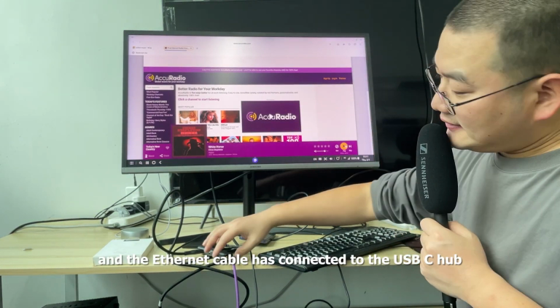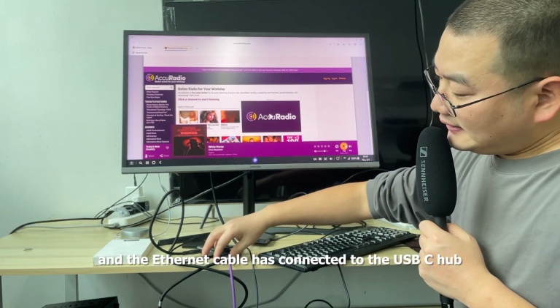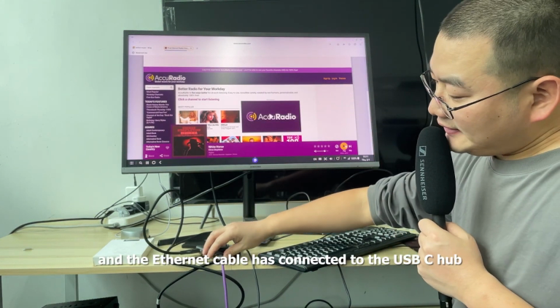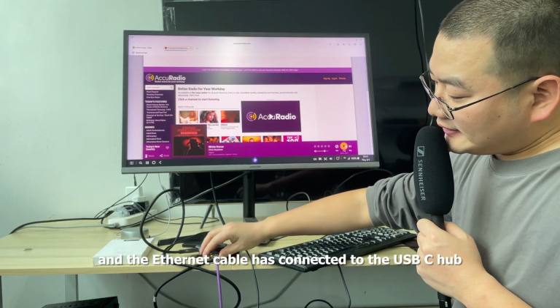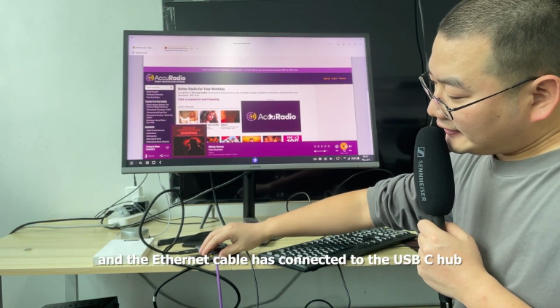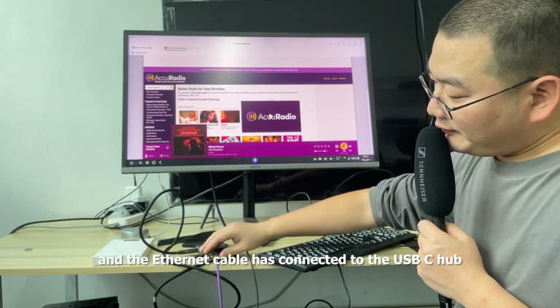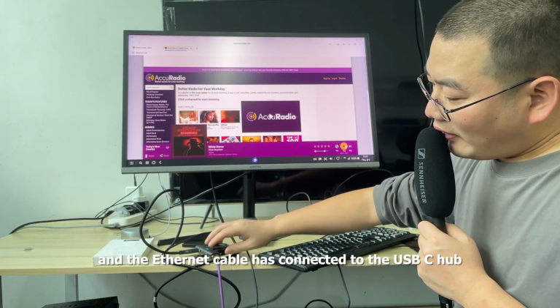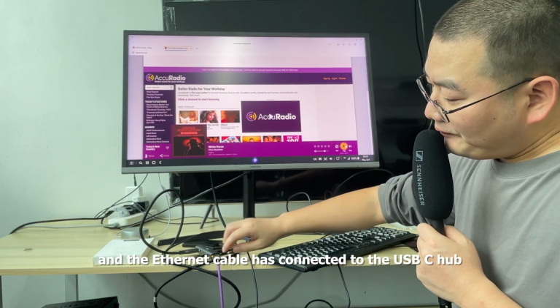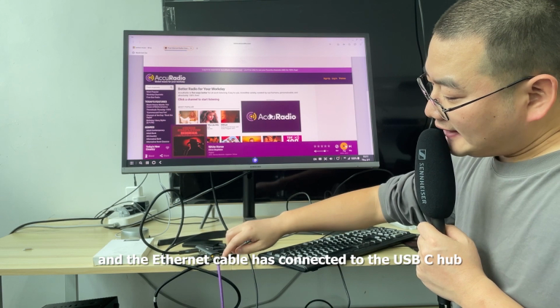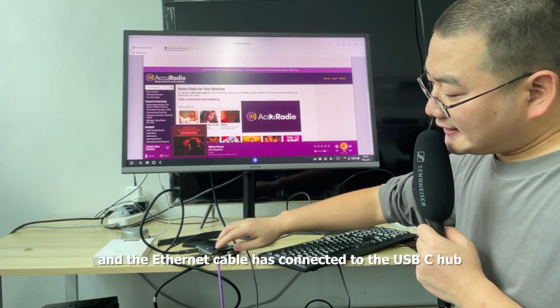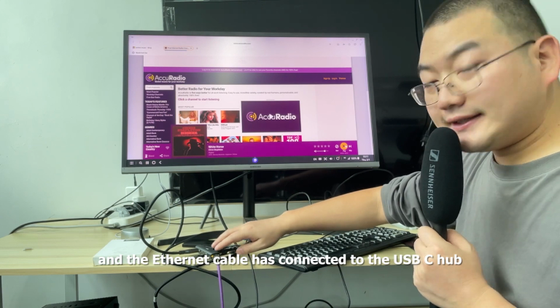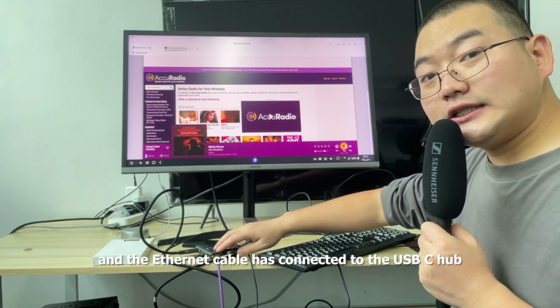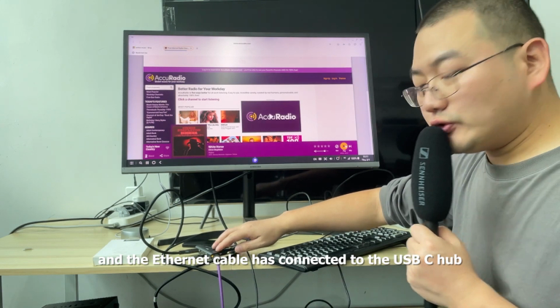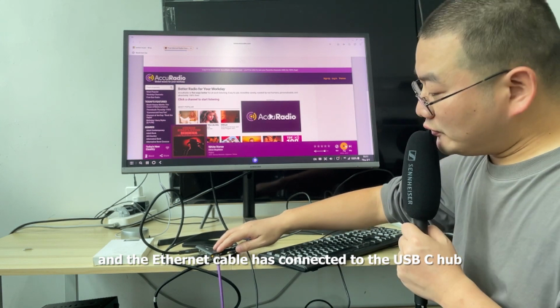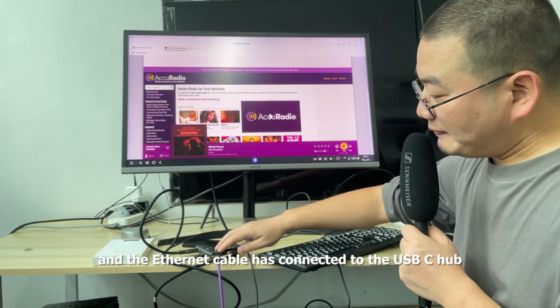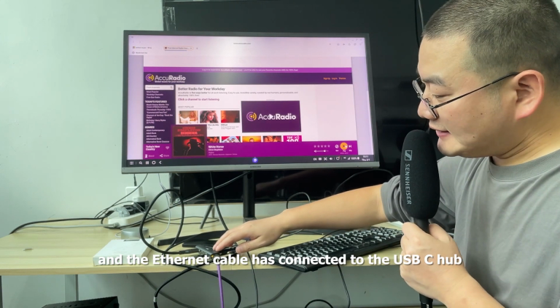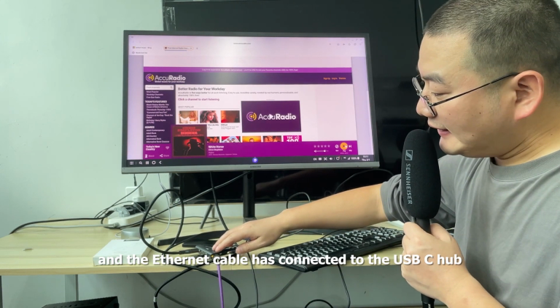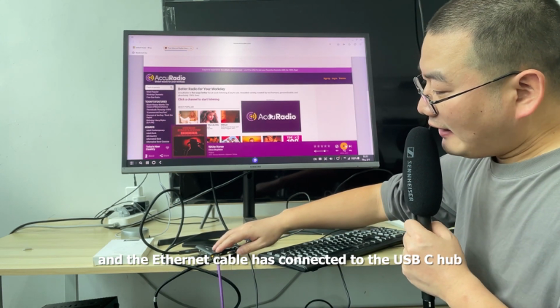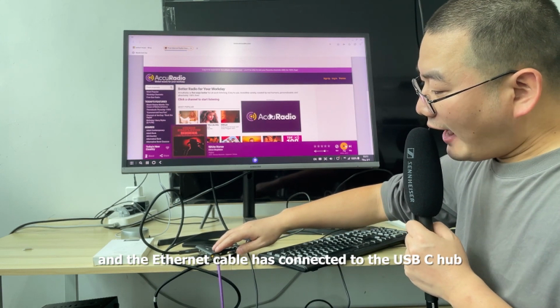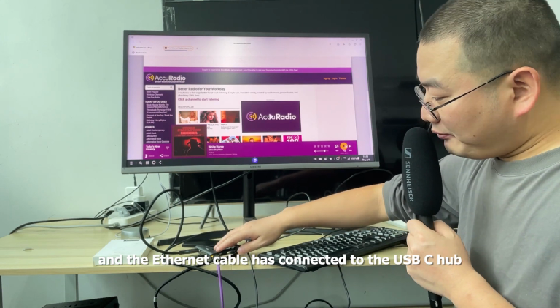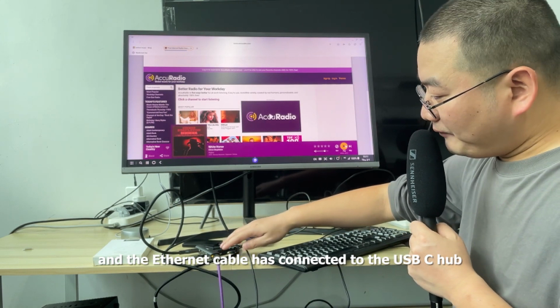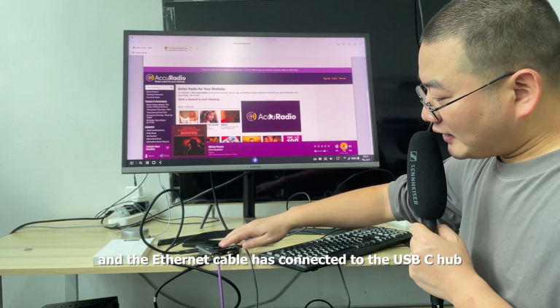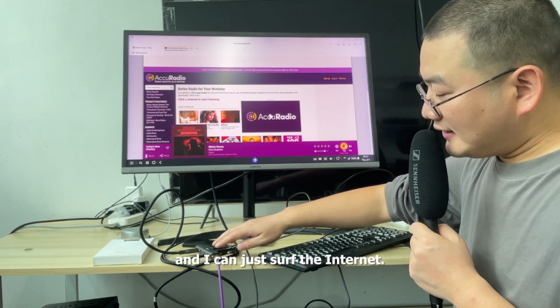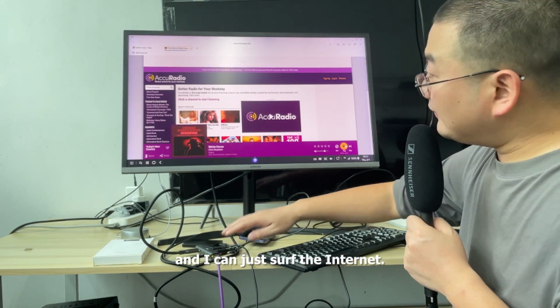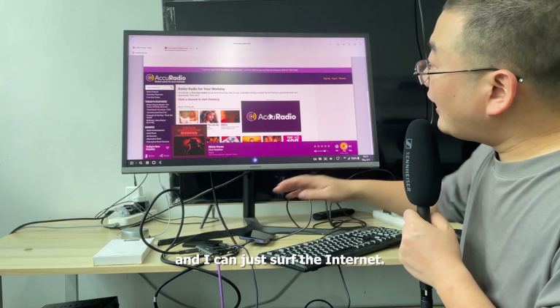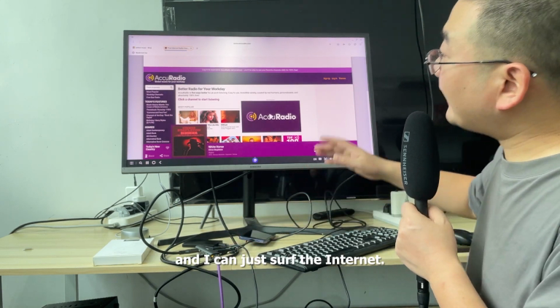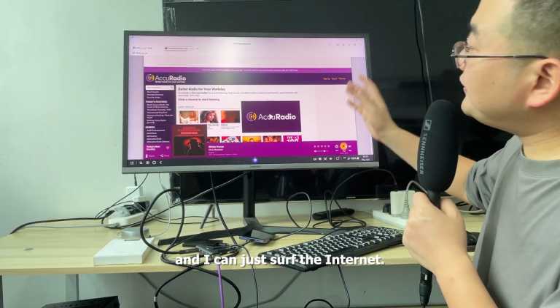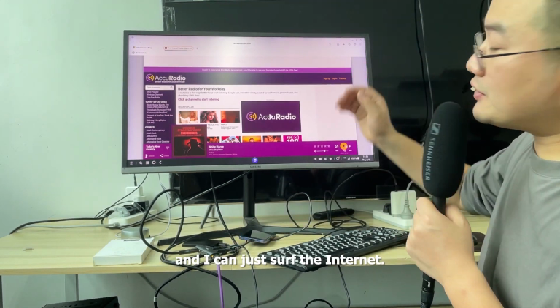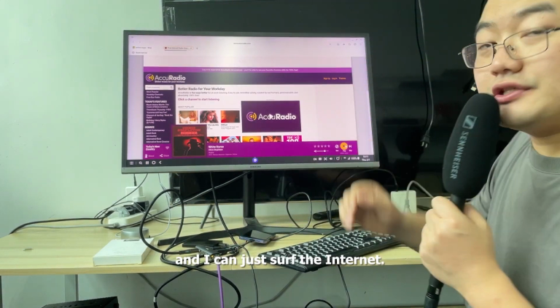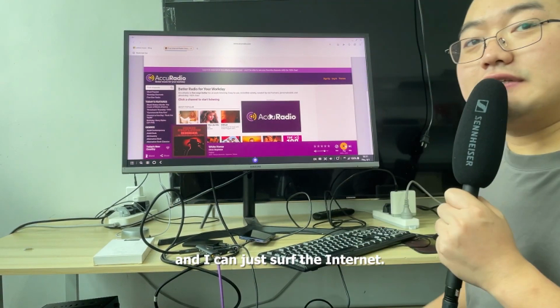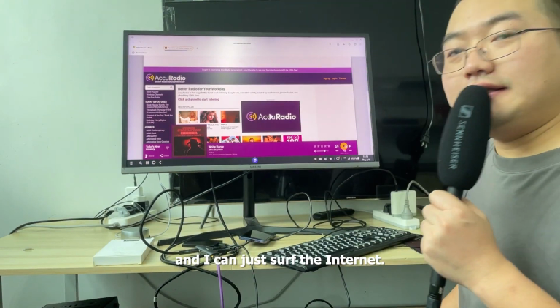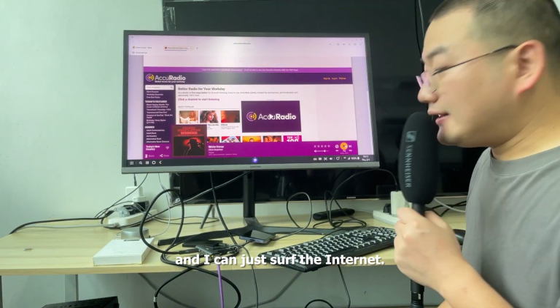The Ethernet cable has been connected to the USB-C hub, and I can just surf the internet.